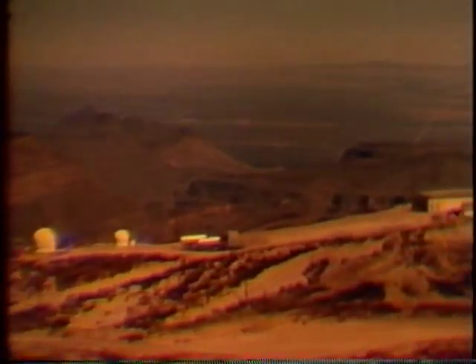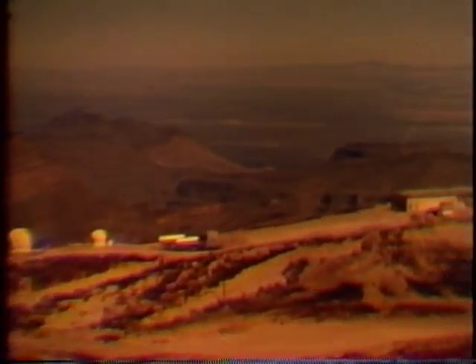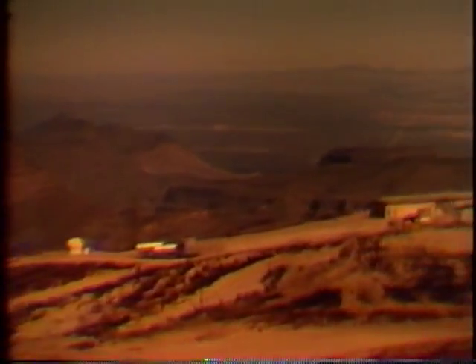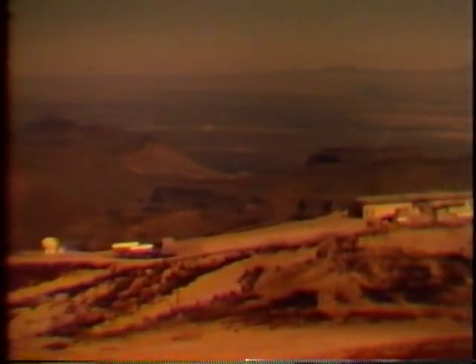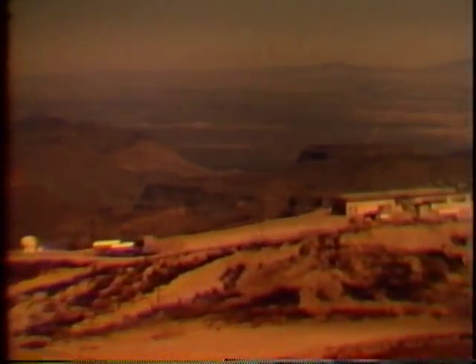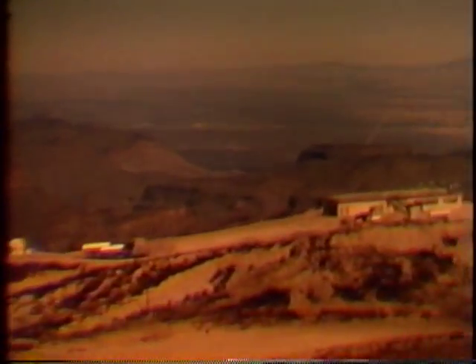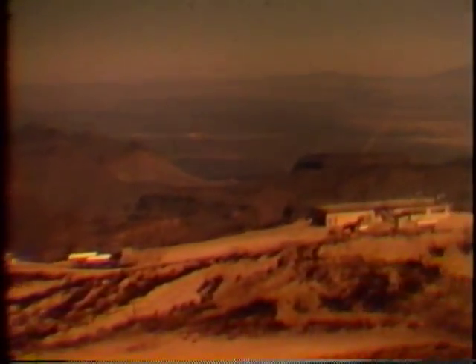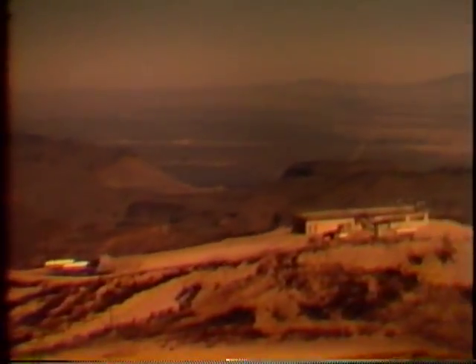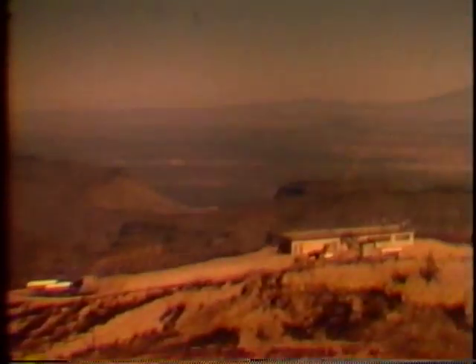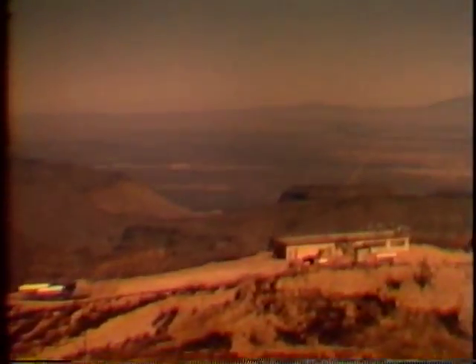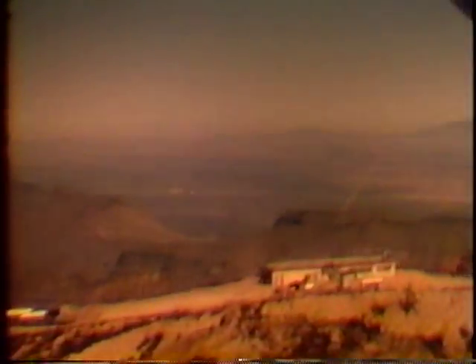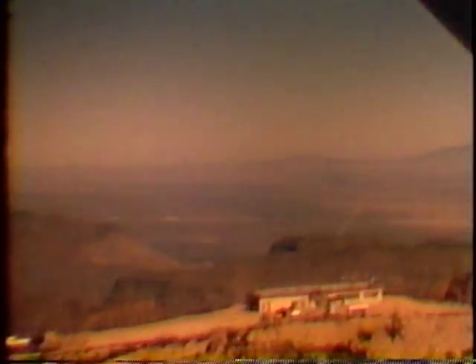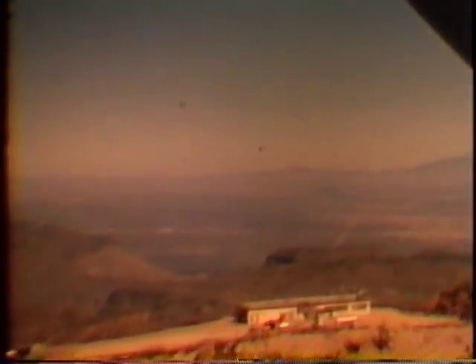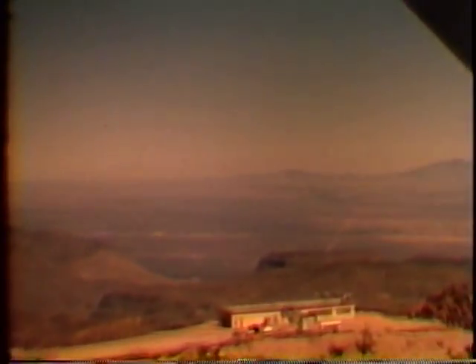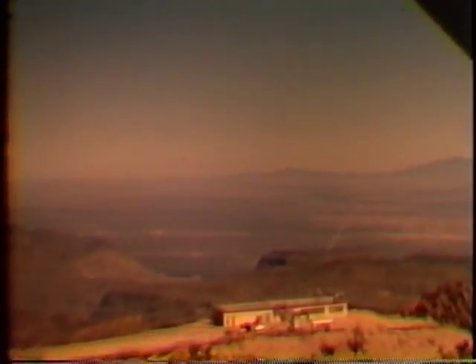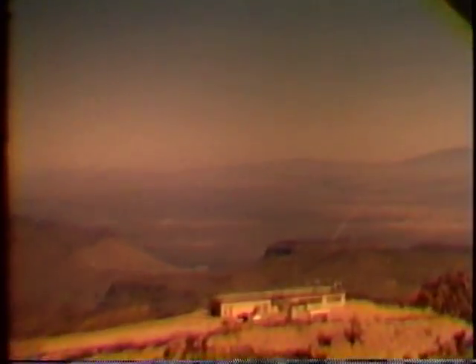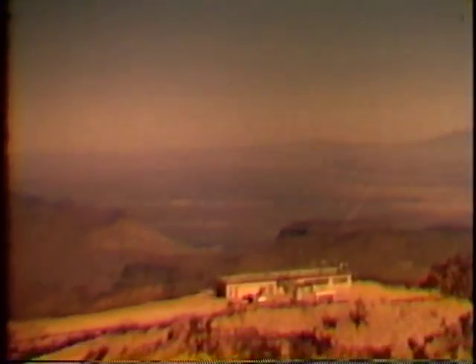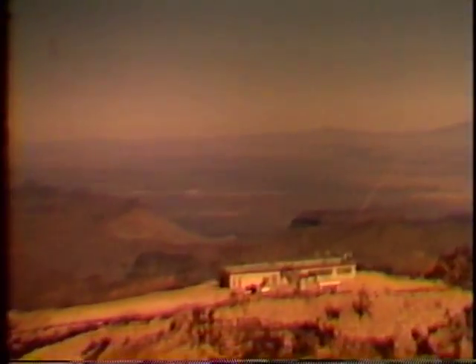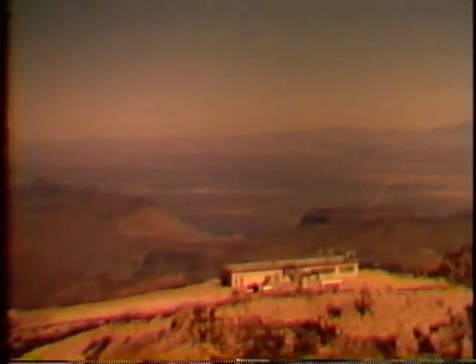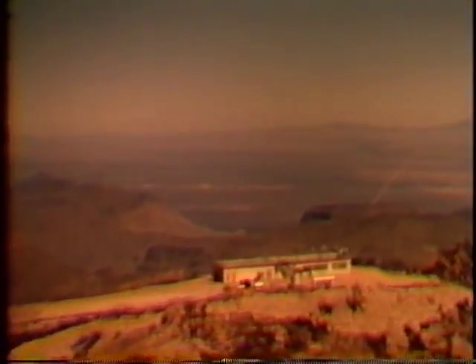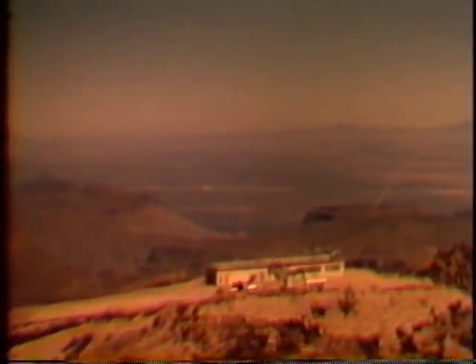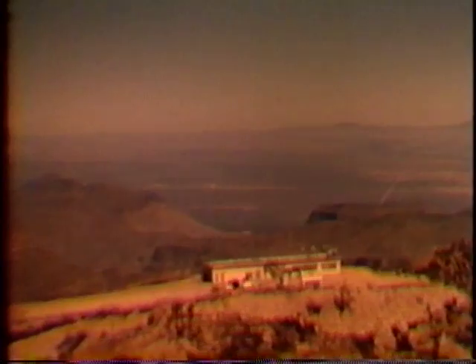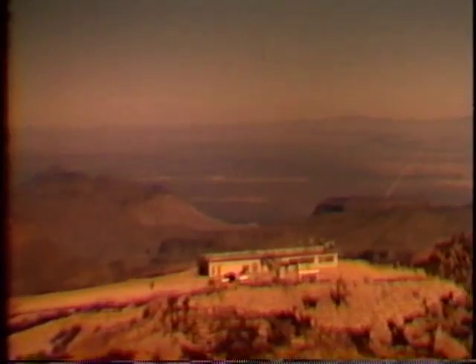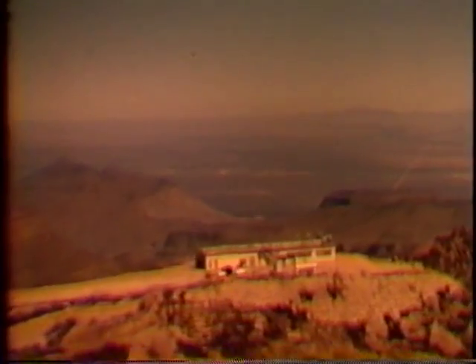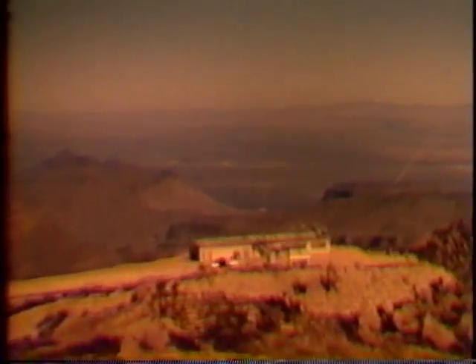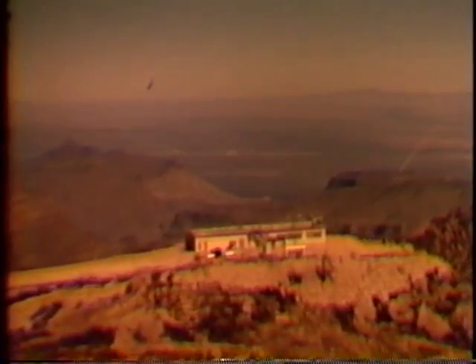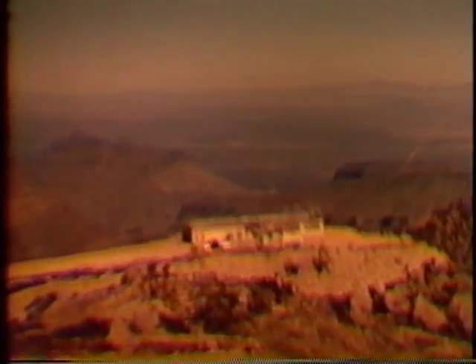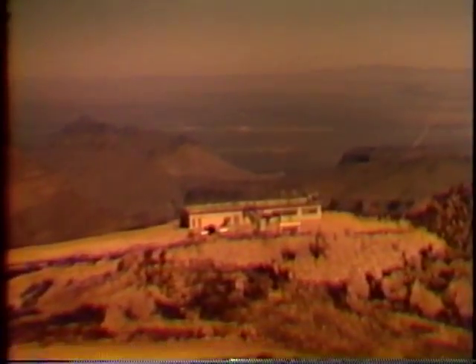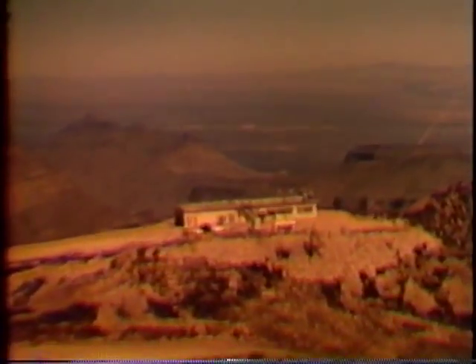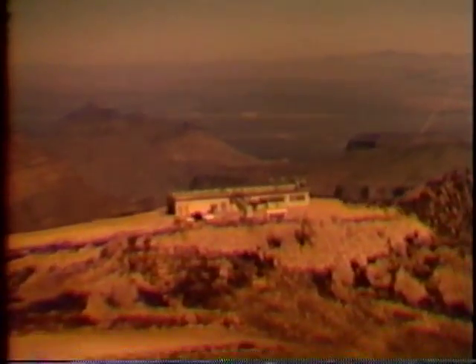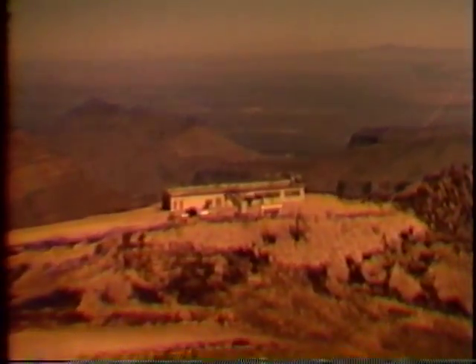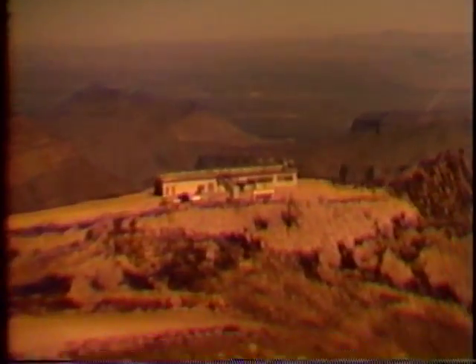This is Salinas Peak, almost 9,000 feet high, the main communications center for the range.